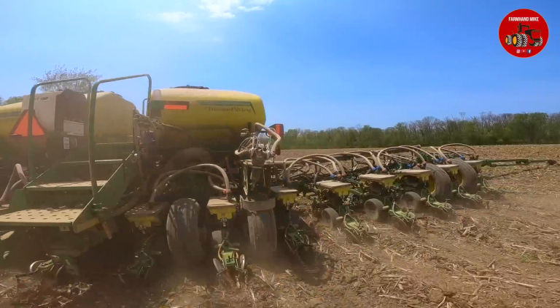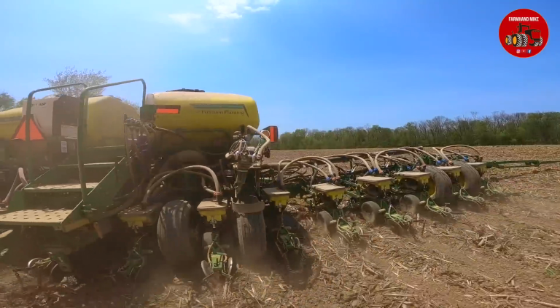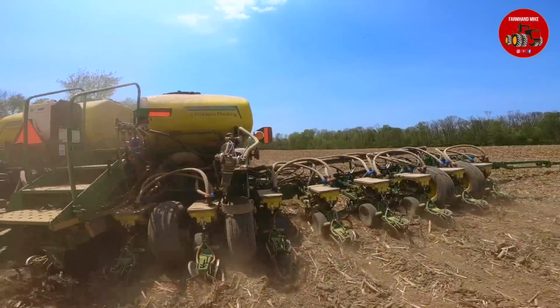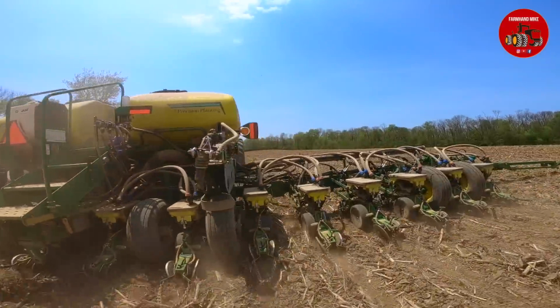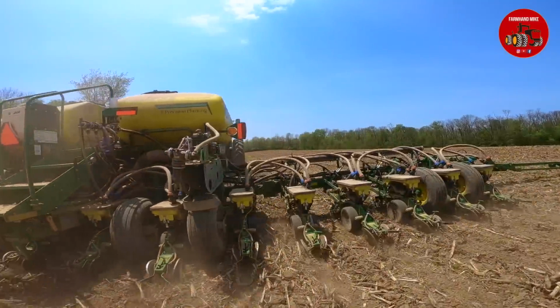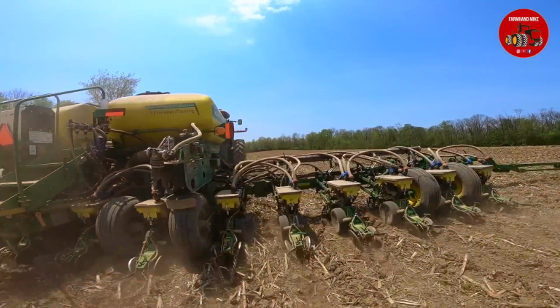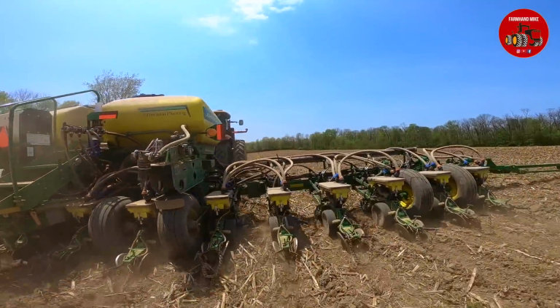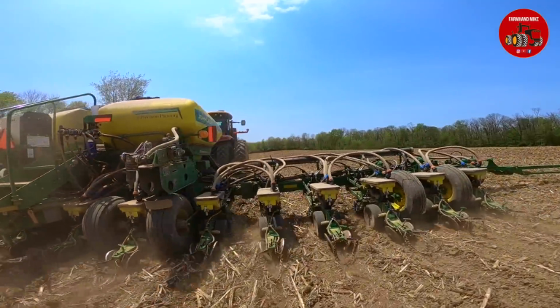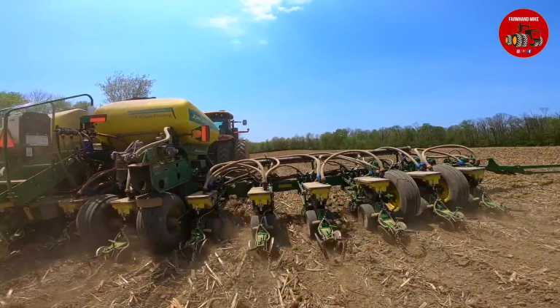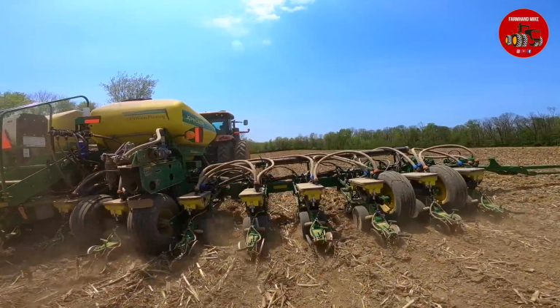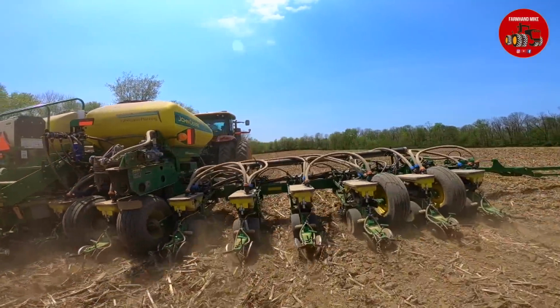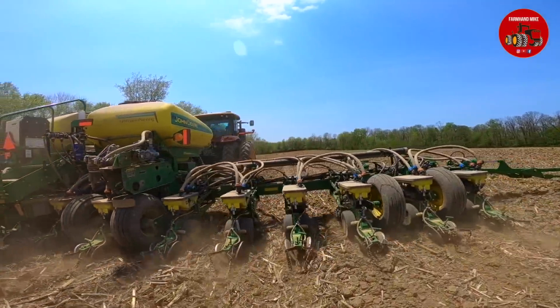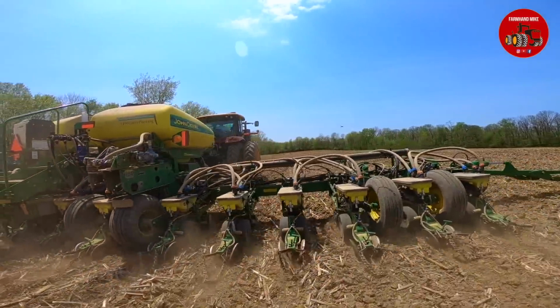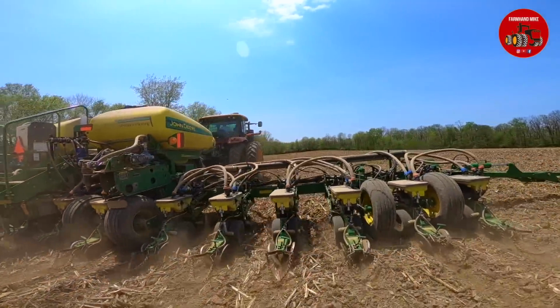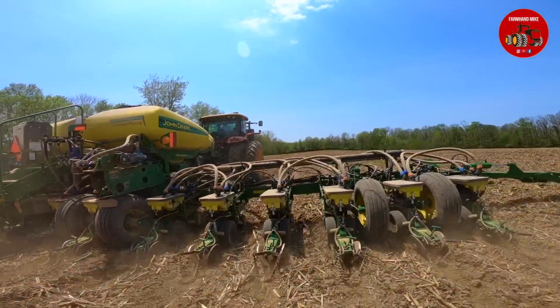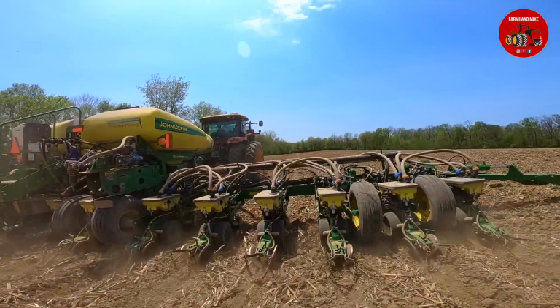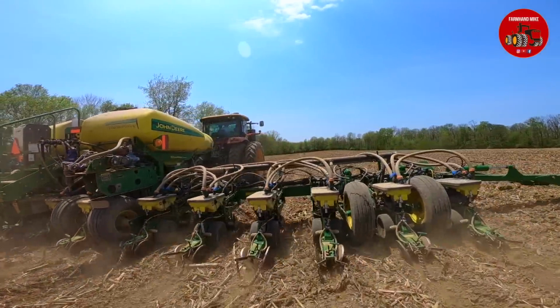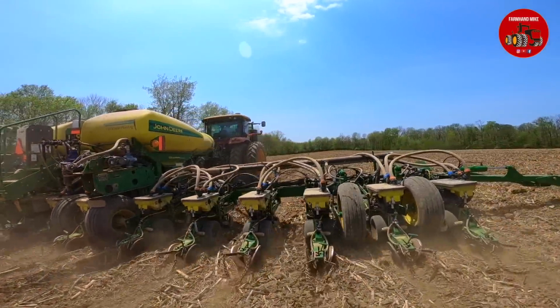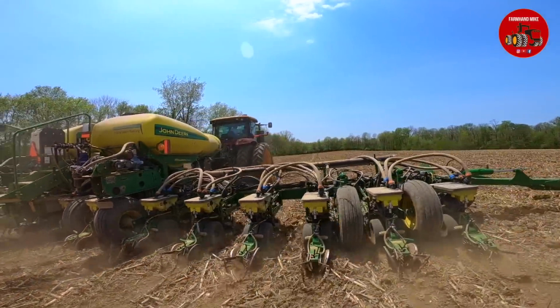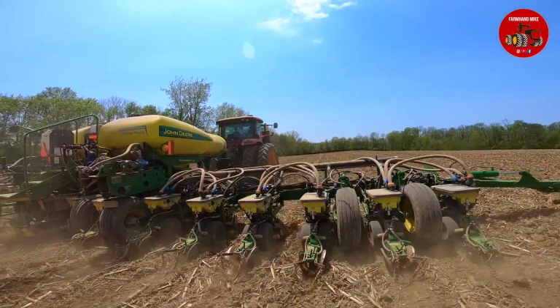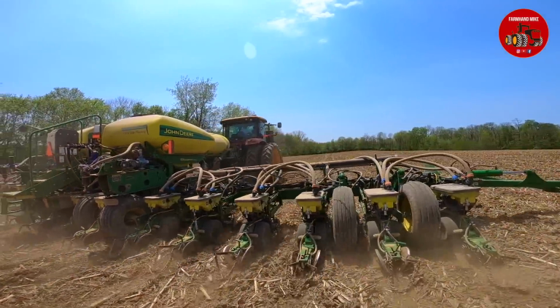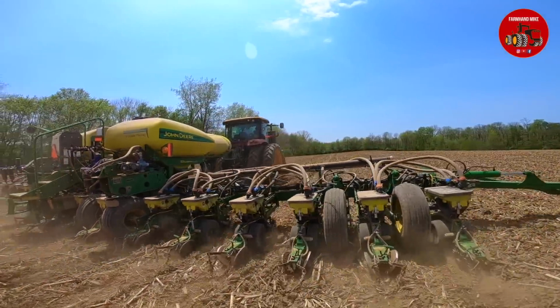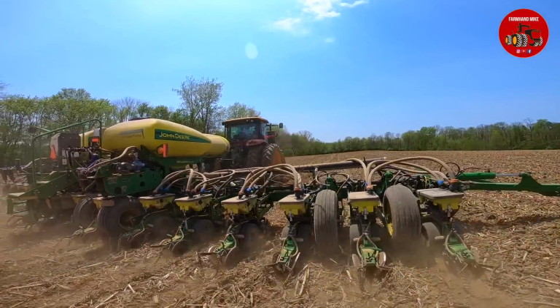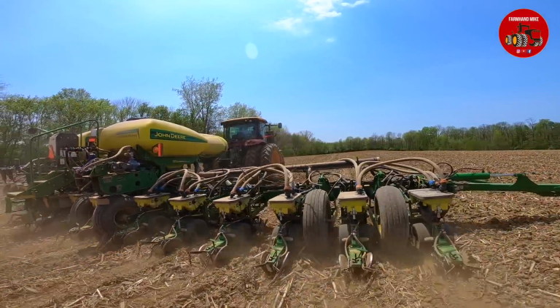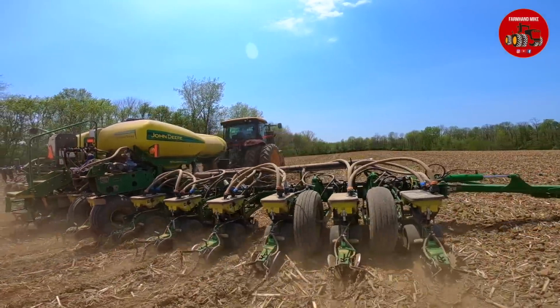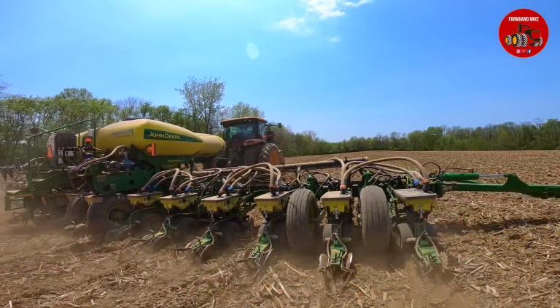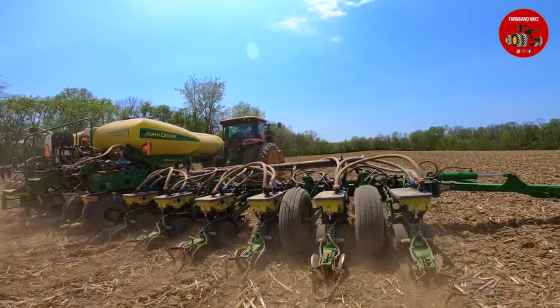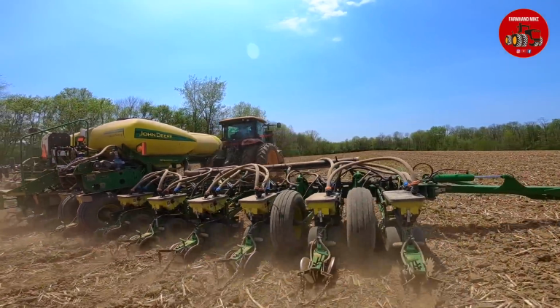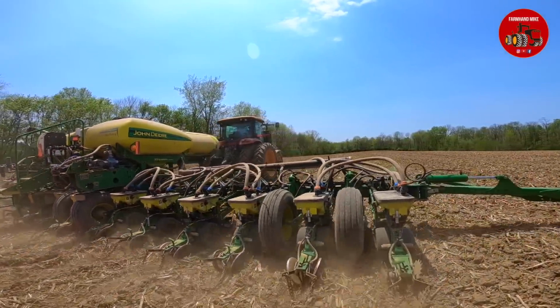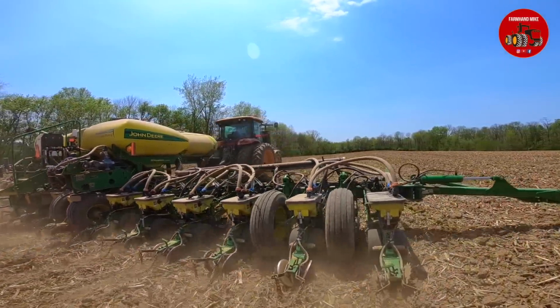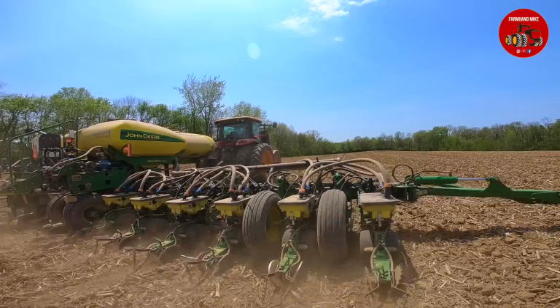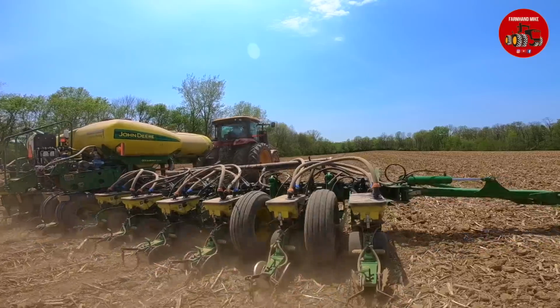We'll pull the planter out, and then he will do a walk around of the corn planter and show us all the attachments he has on it.